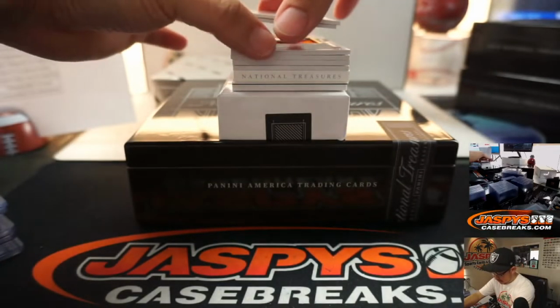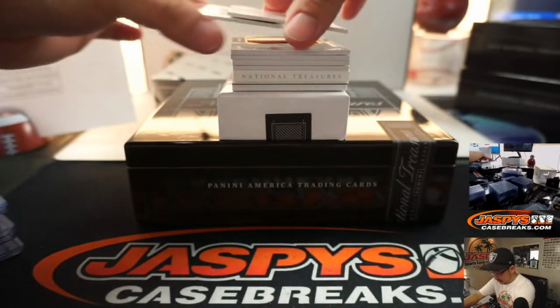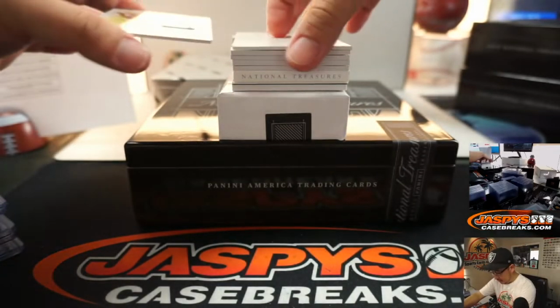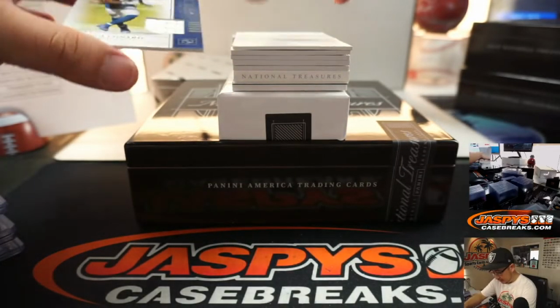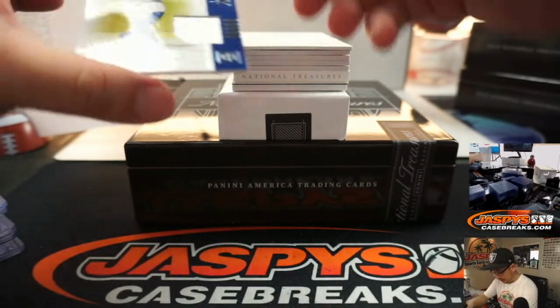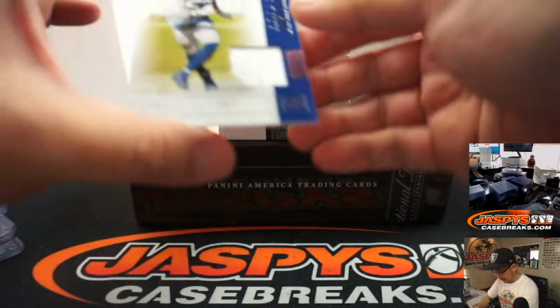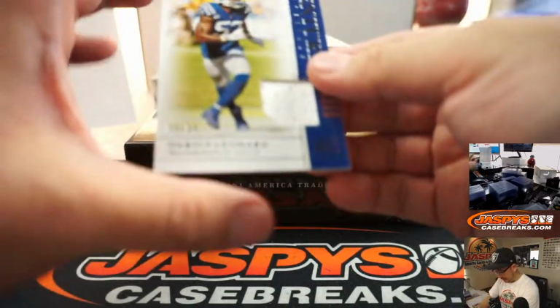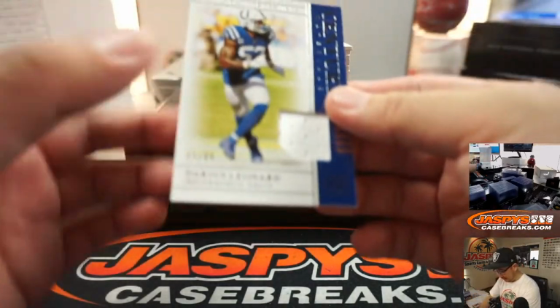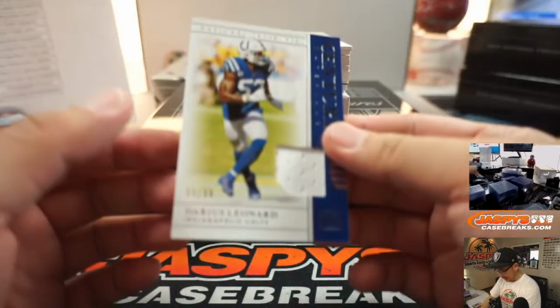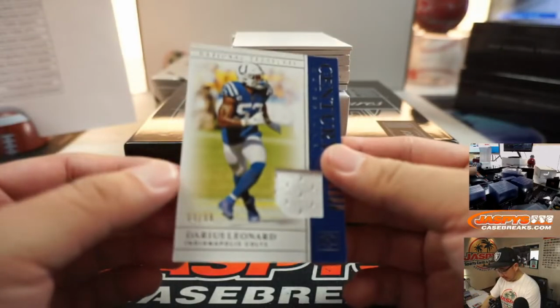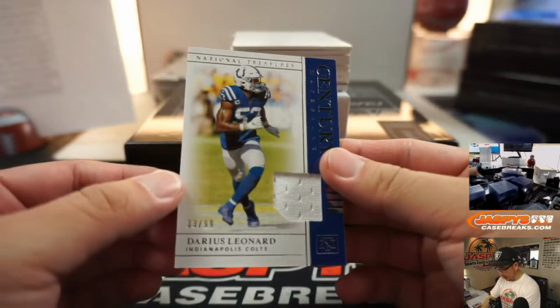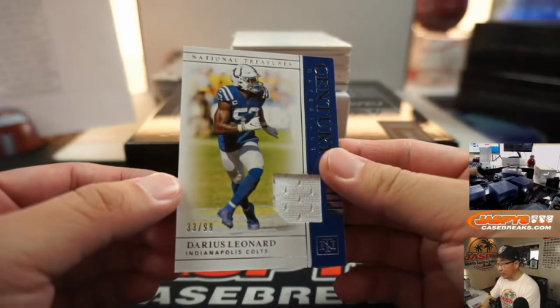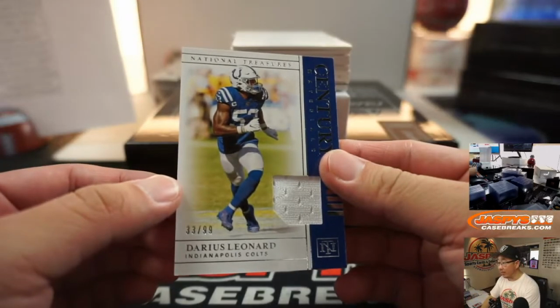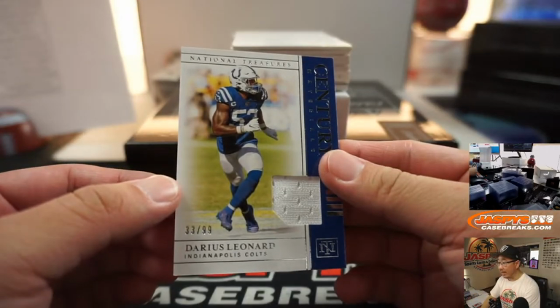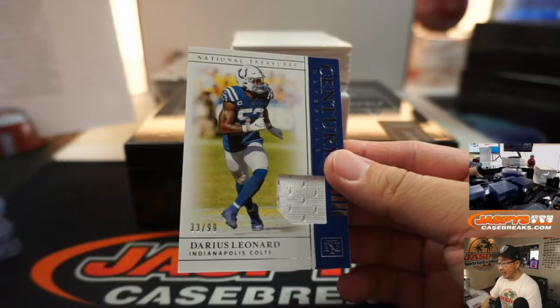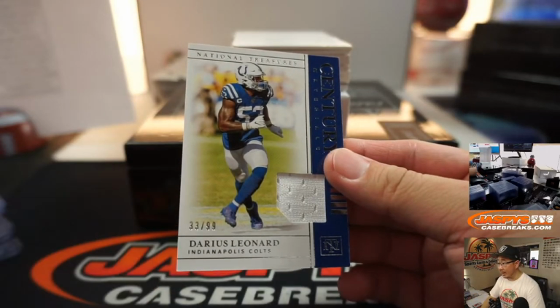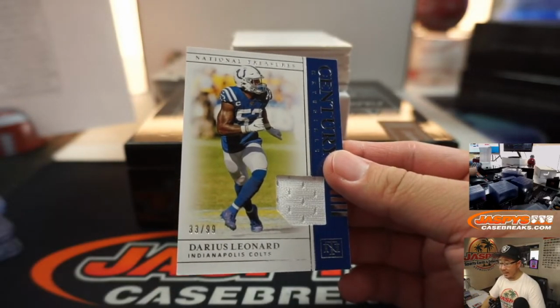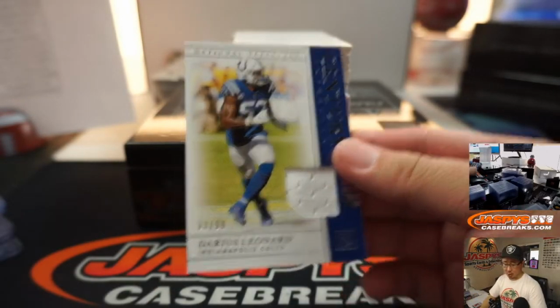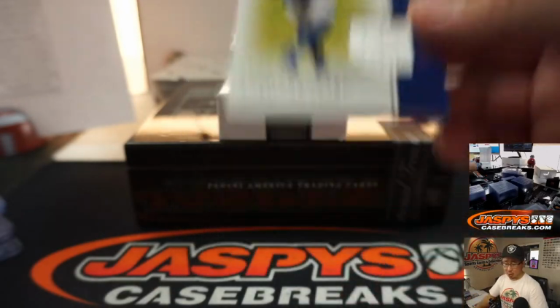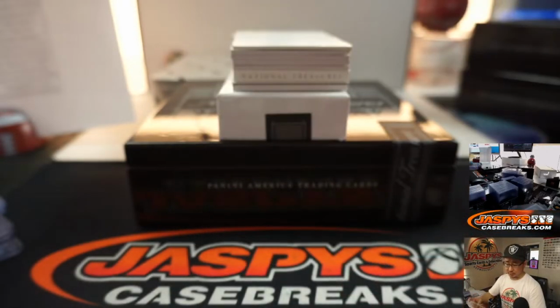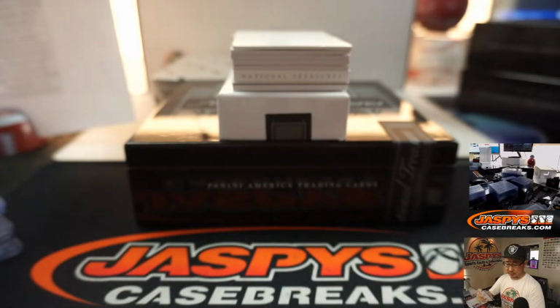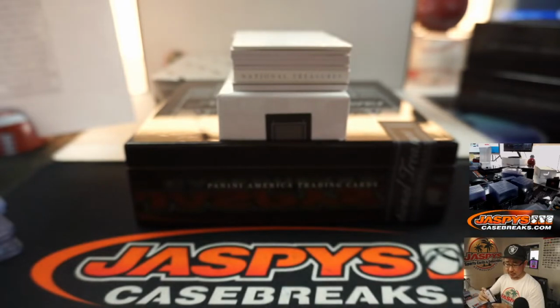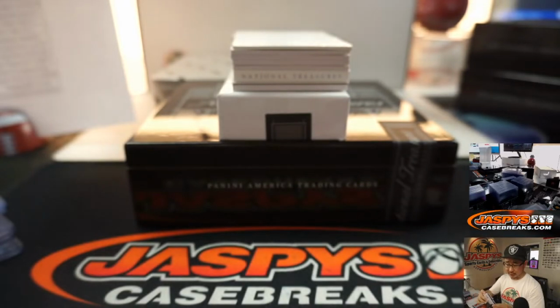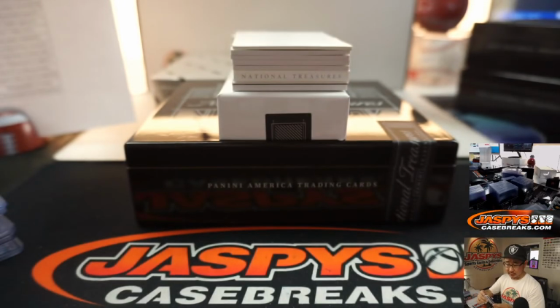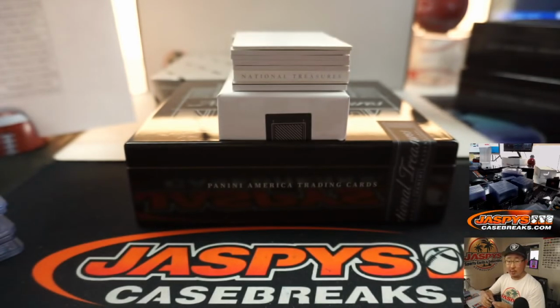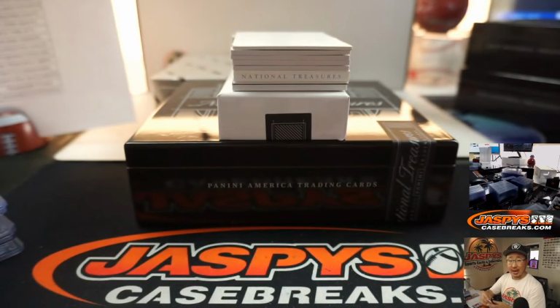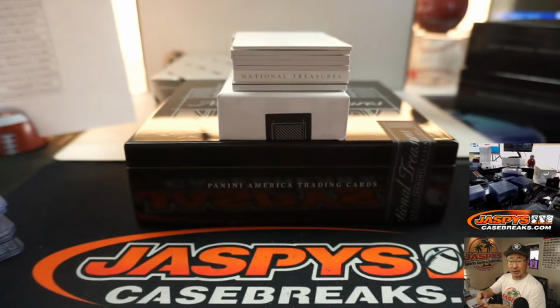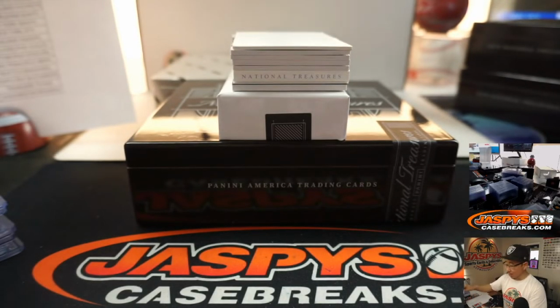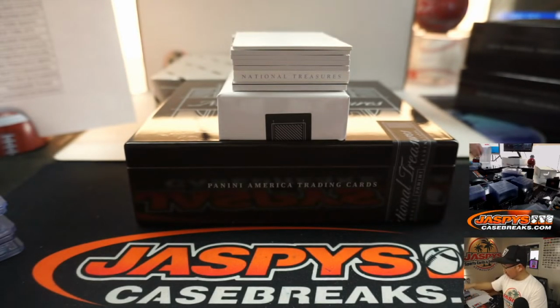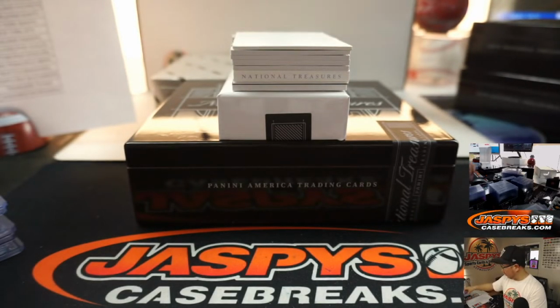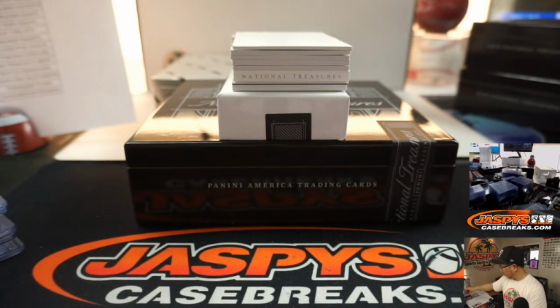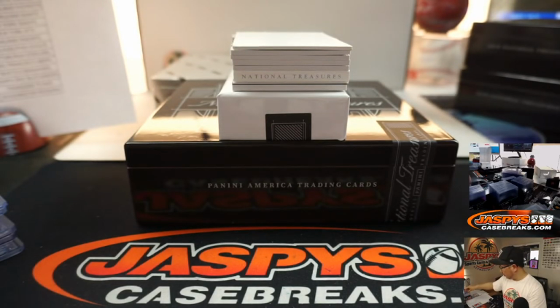And we've got Darius Leonard, 33 out of 99, Colts relic — Patrick Edwards and the Colts.